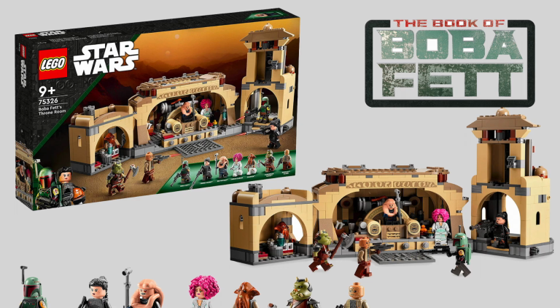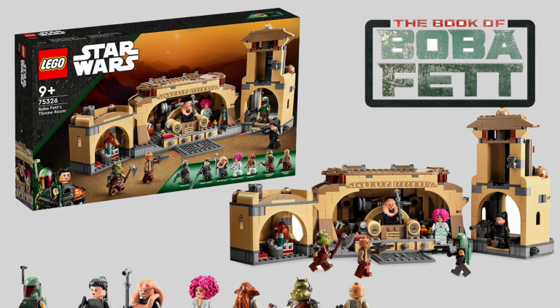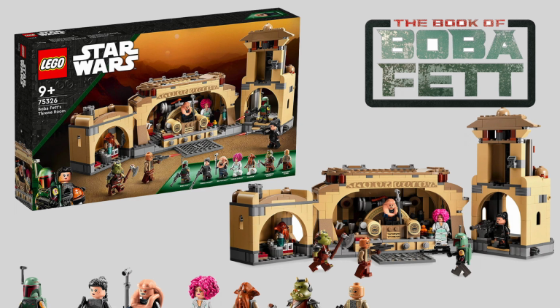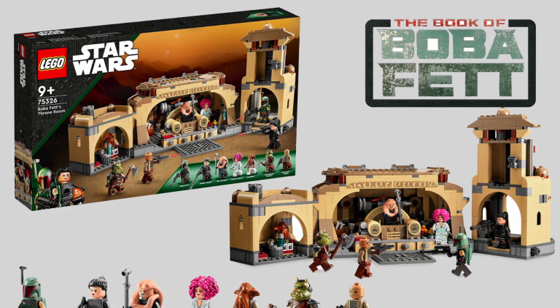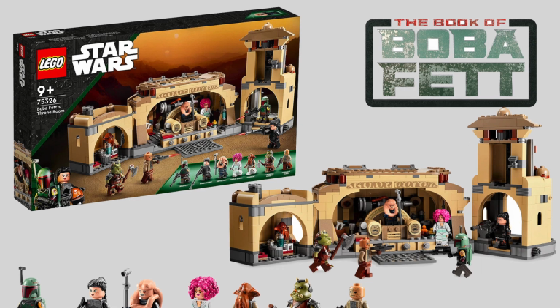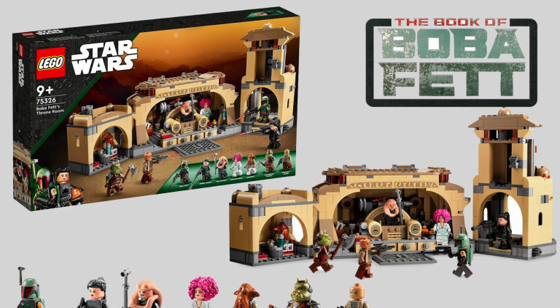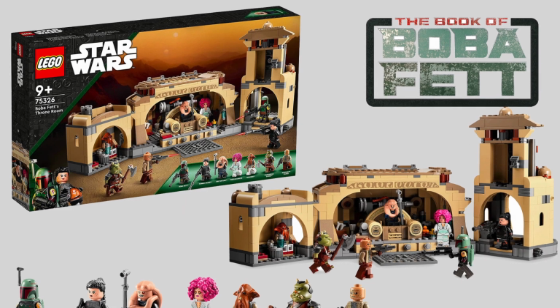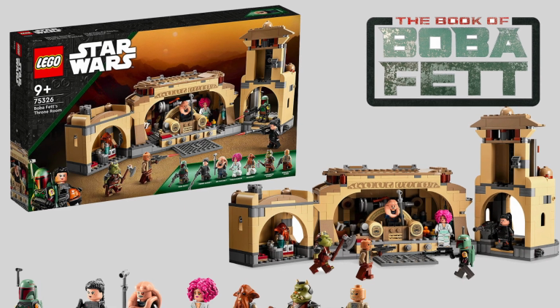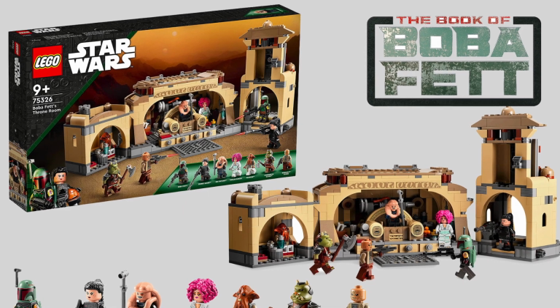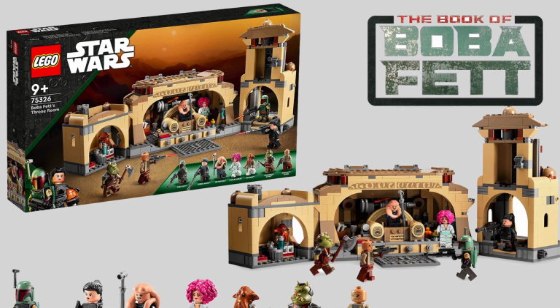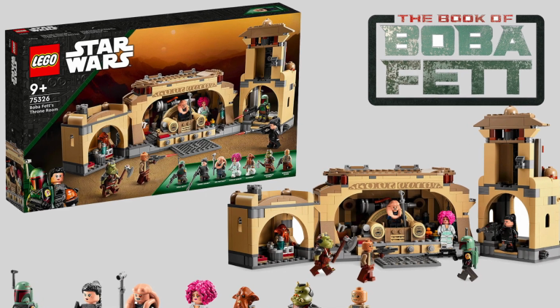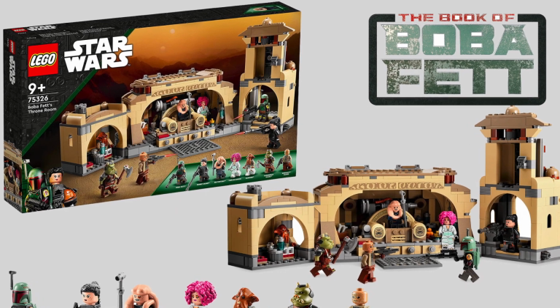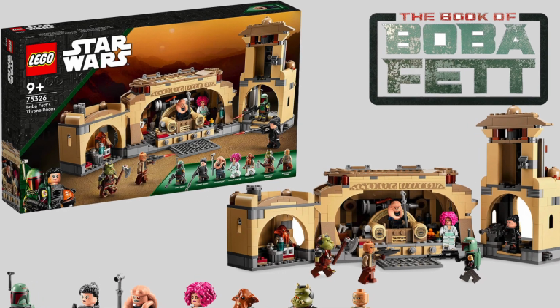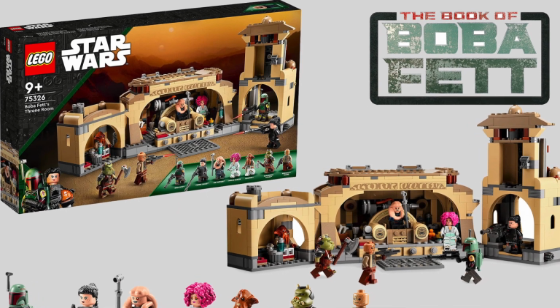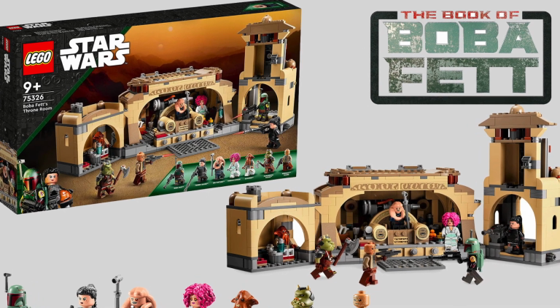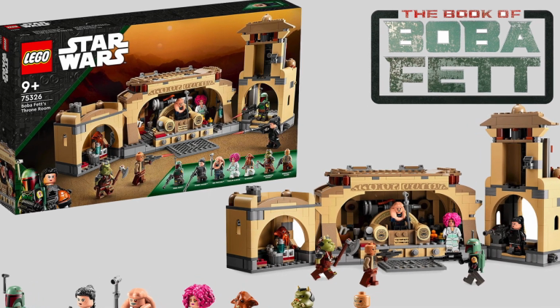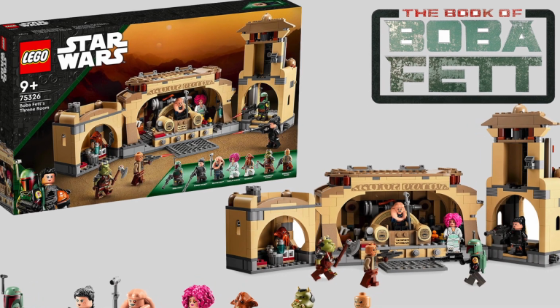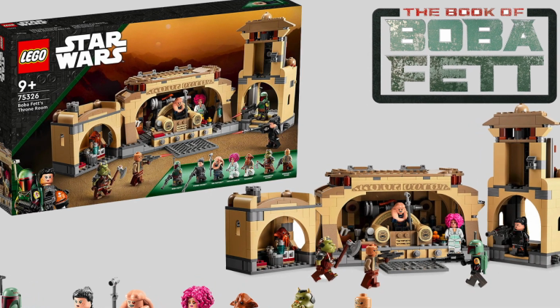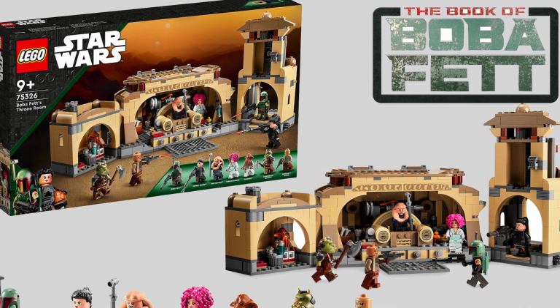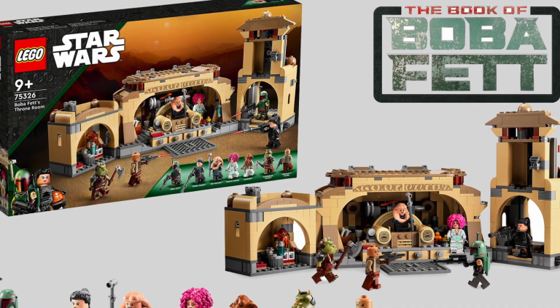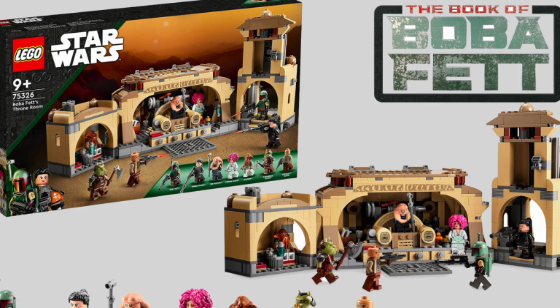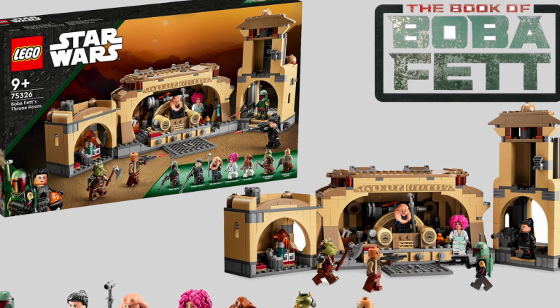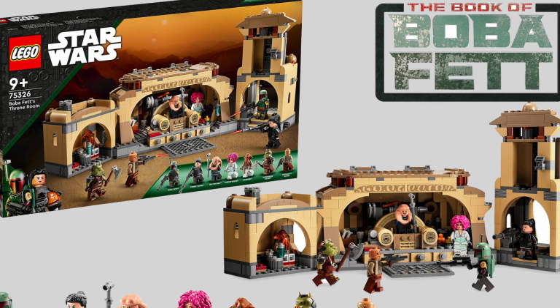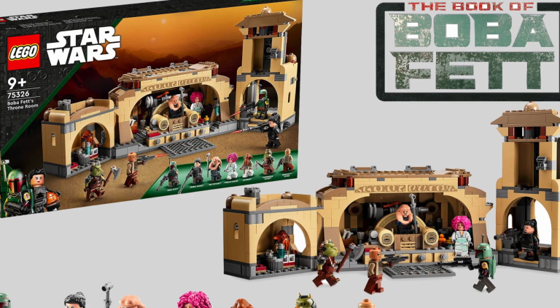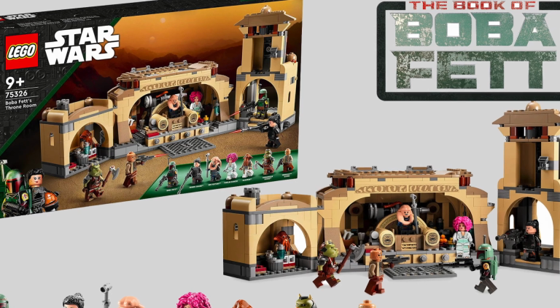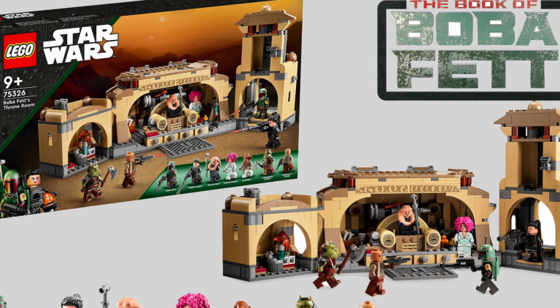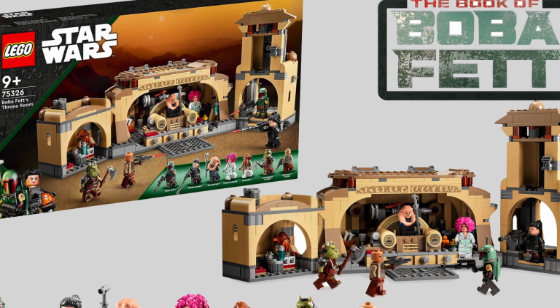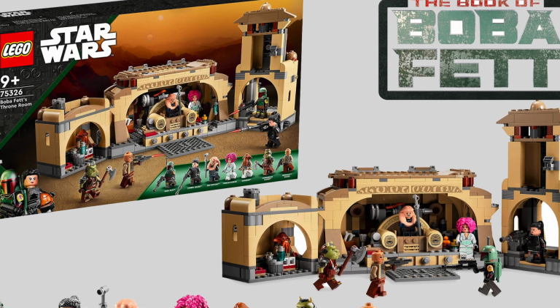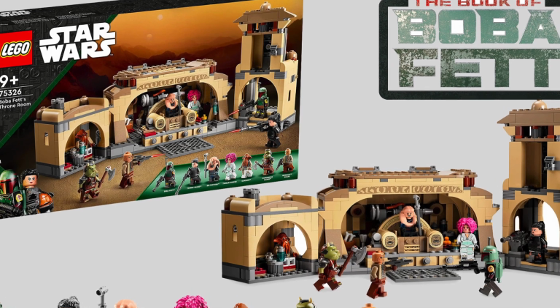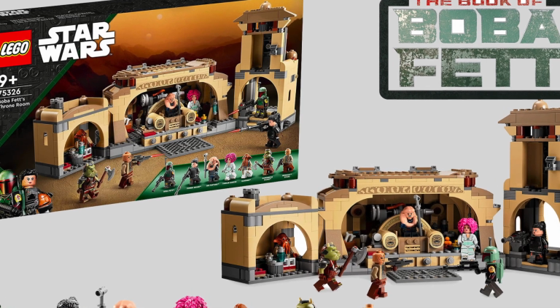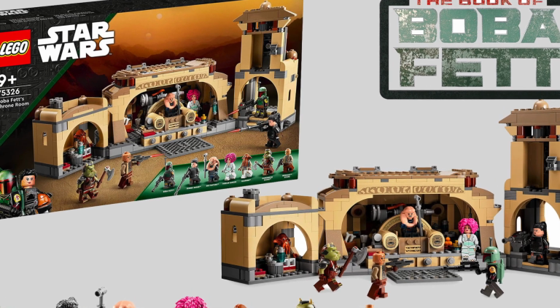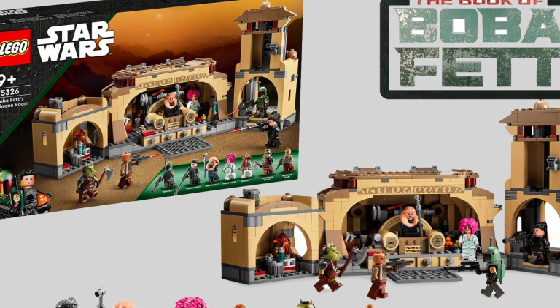And if Boba Fett's Throne Room wouldn't have been released last year, who knows, we might have gotten an actual playset of Jabba's Palace this year.